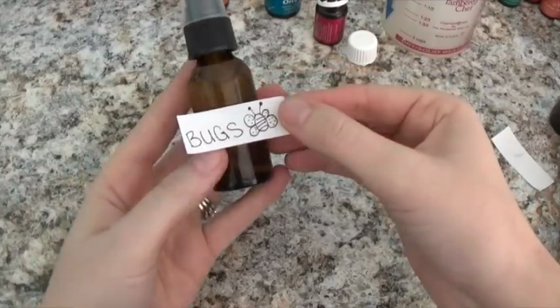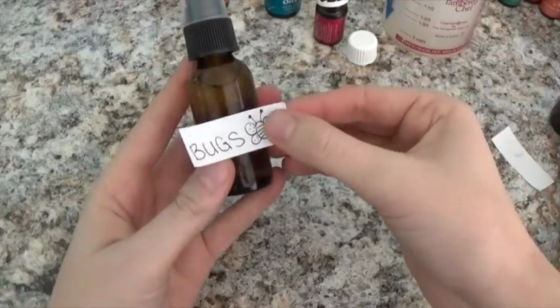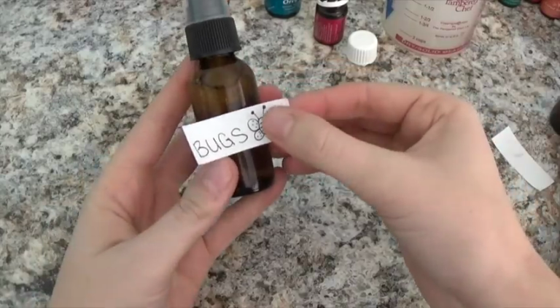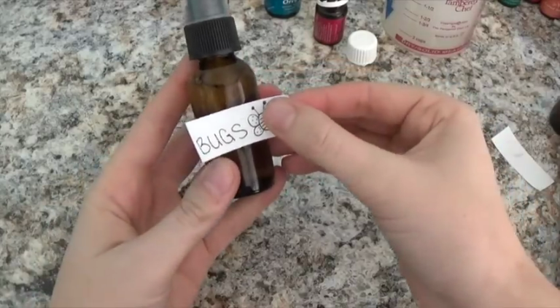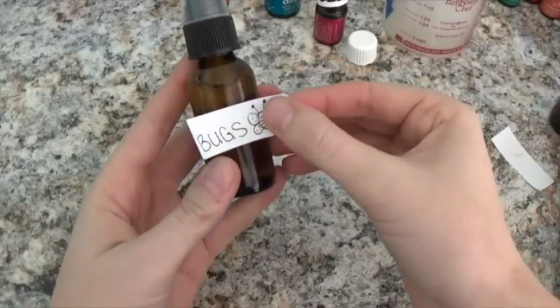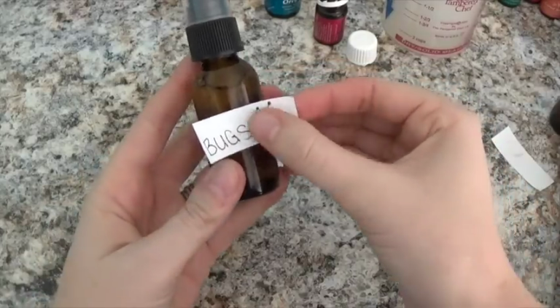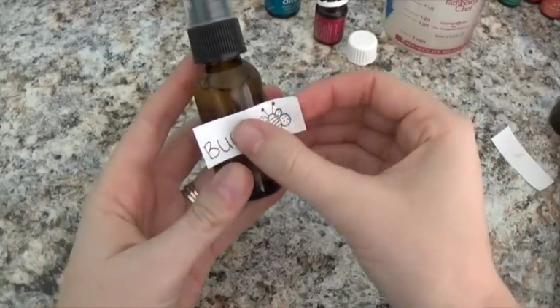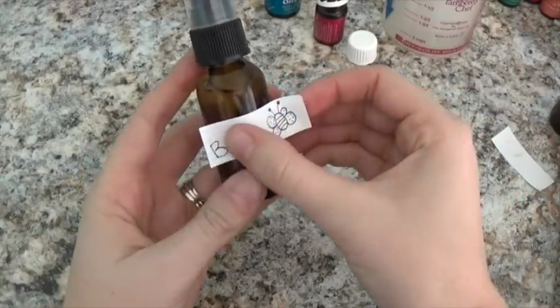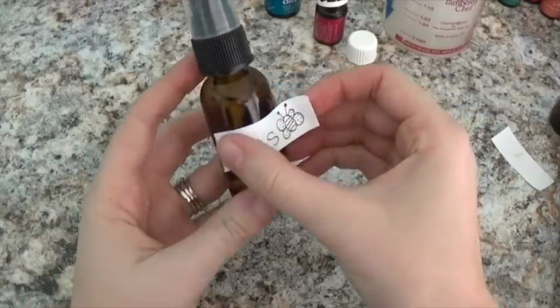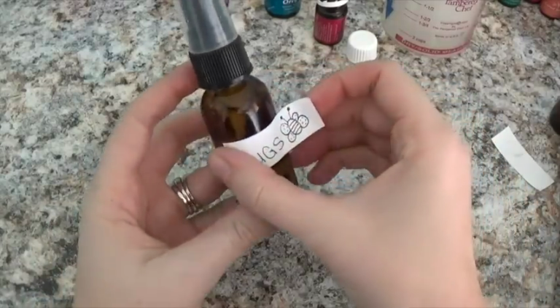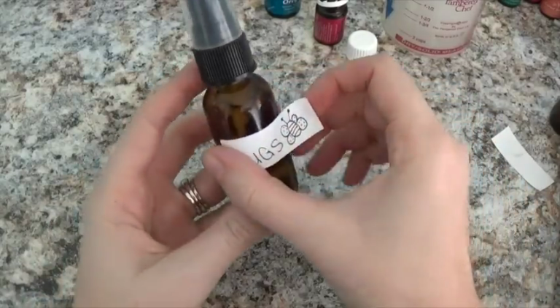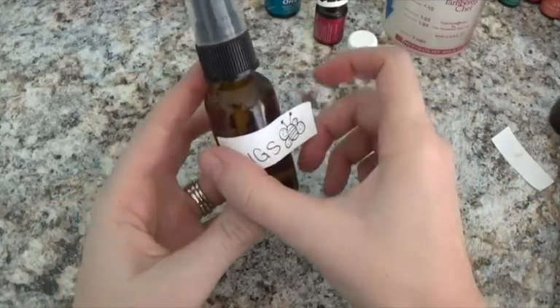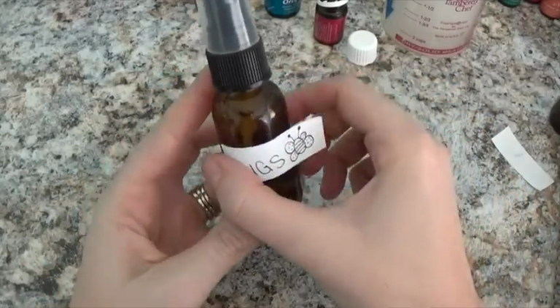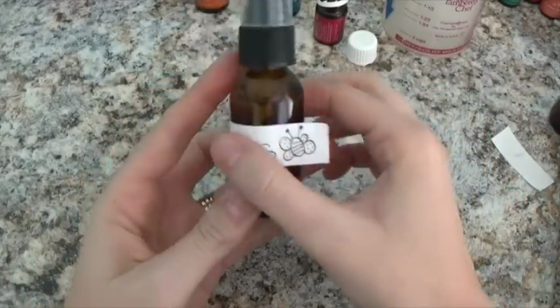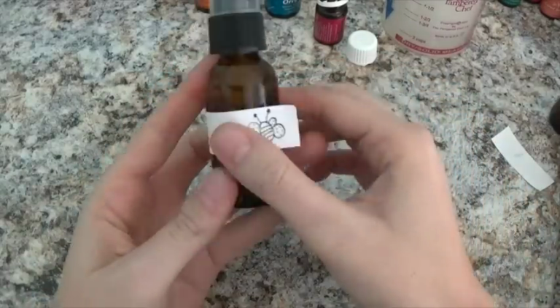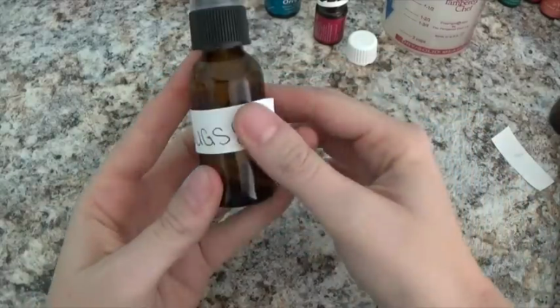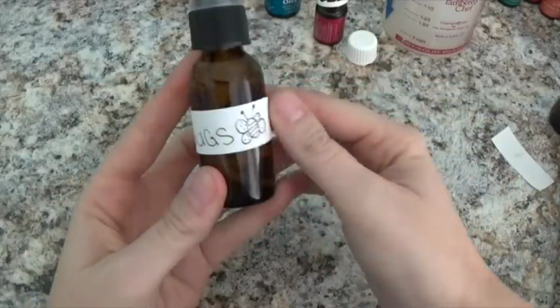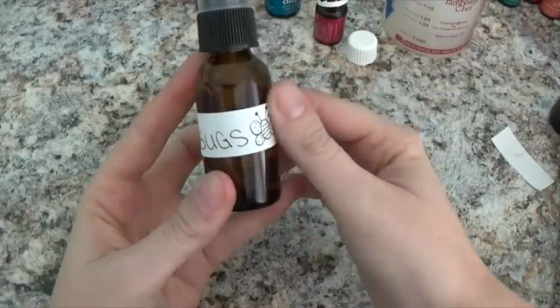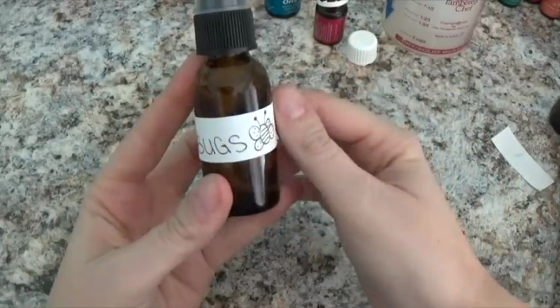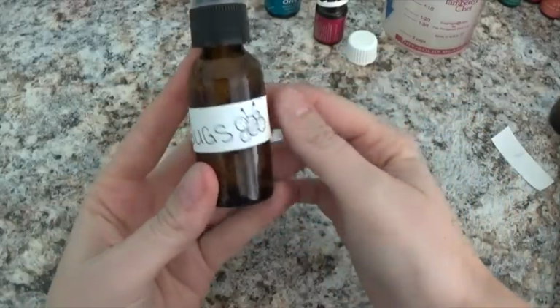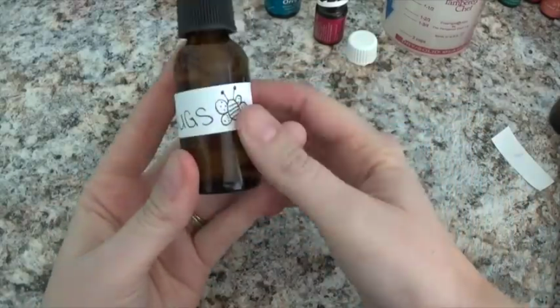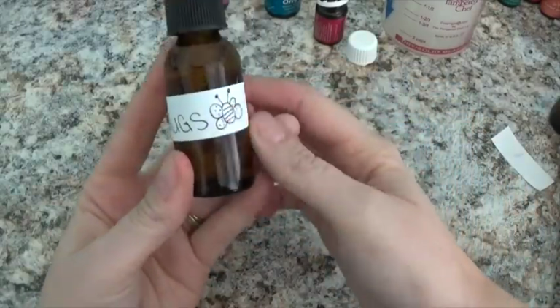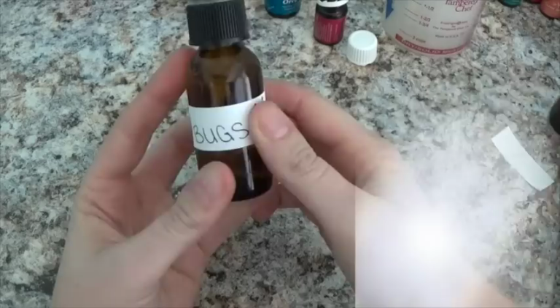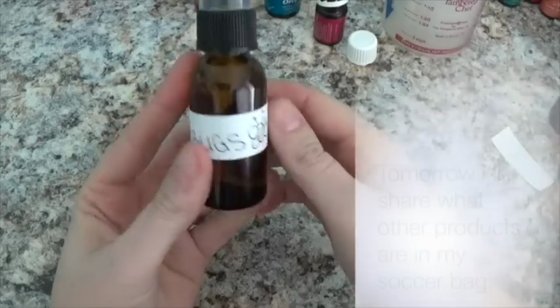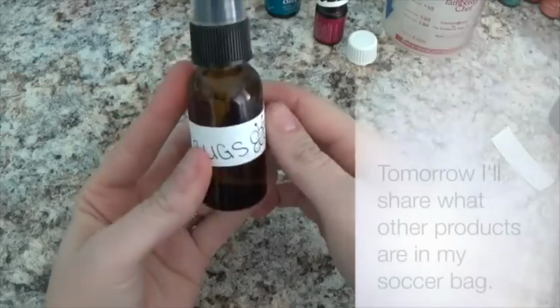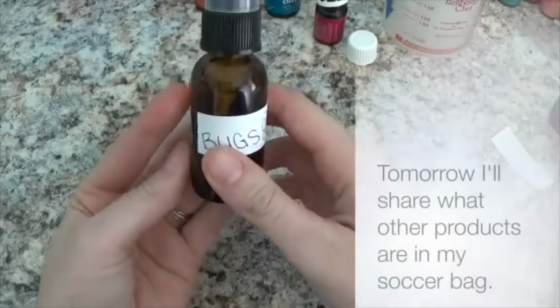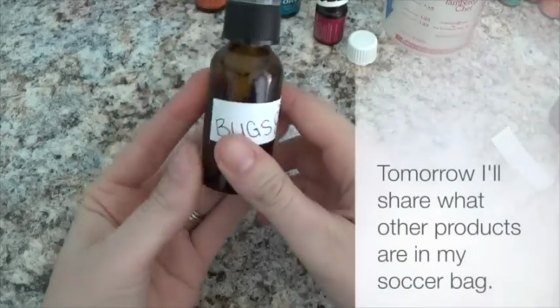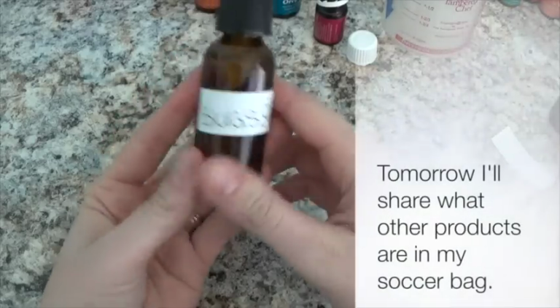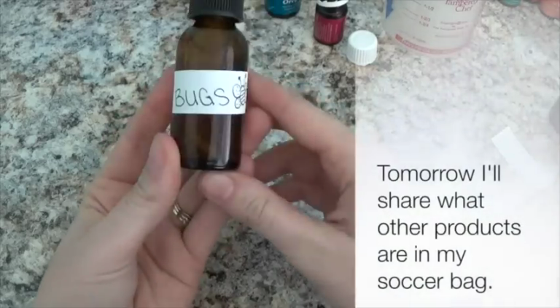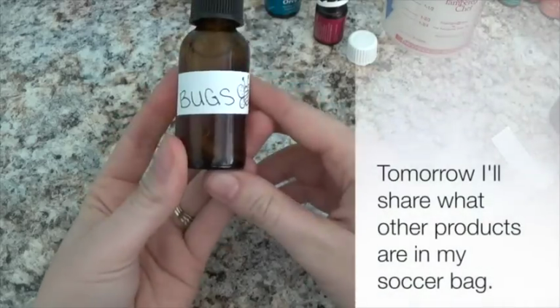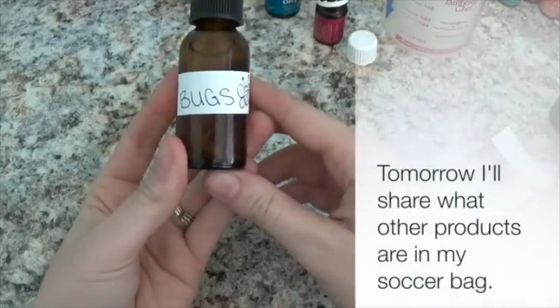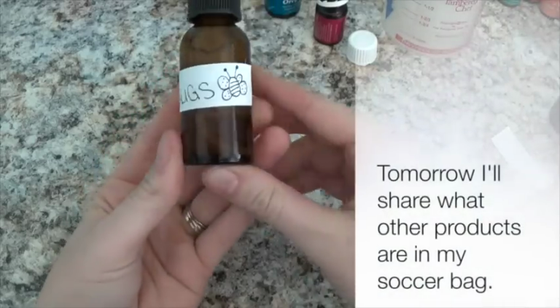Then we're going to add a cute little label and add that to the bag.